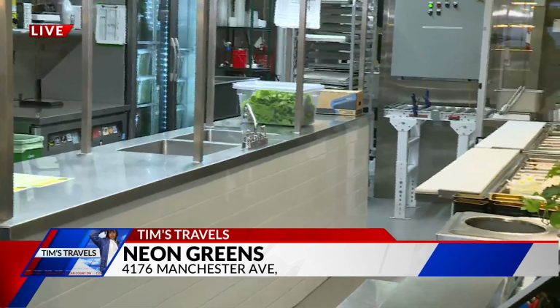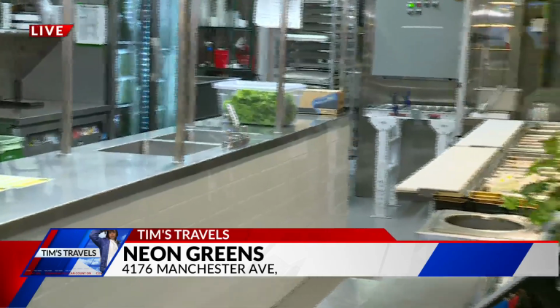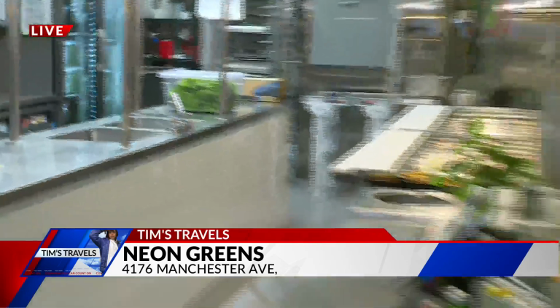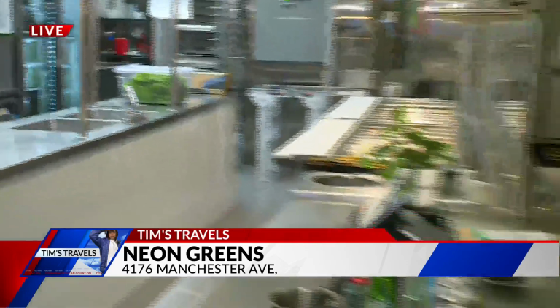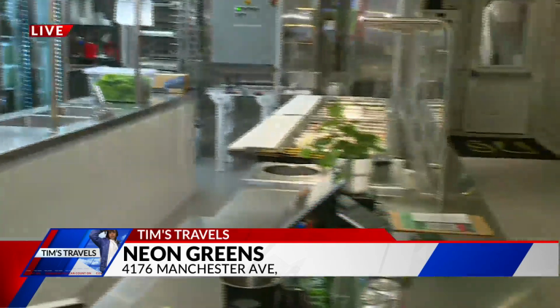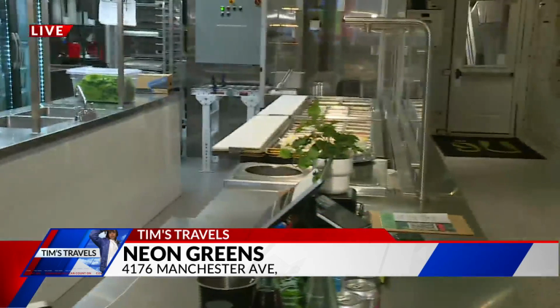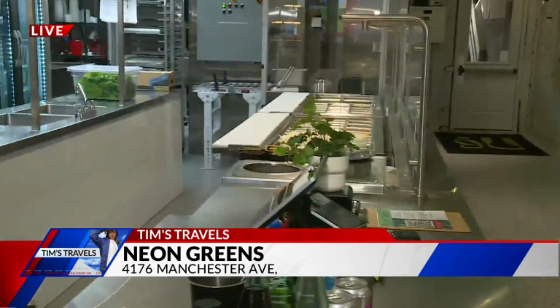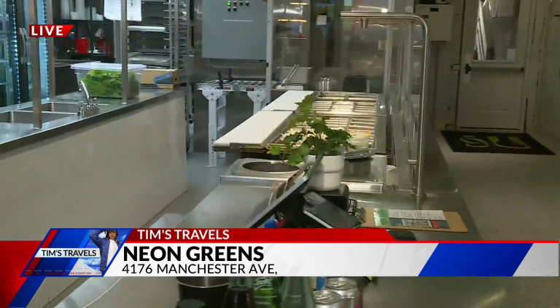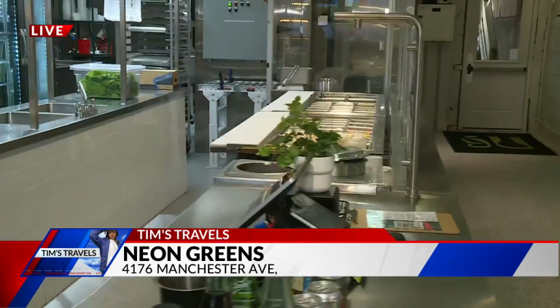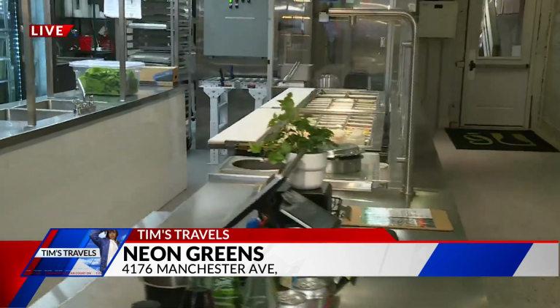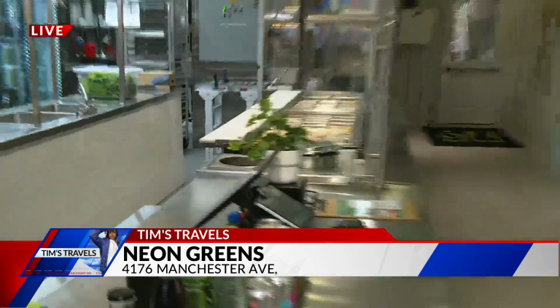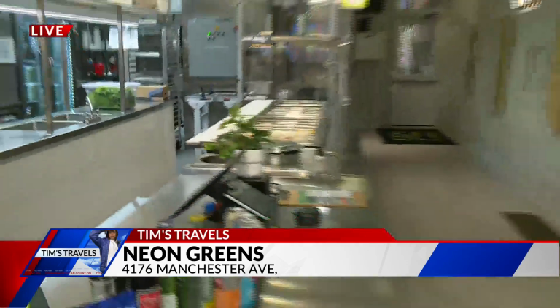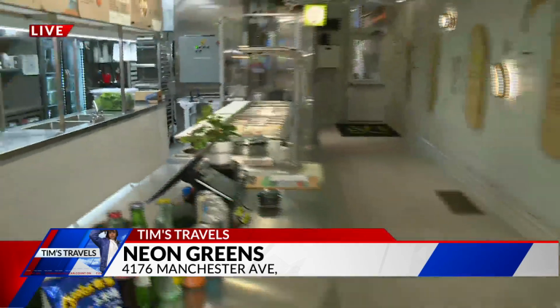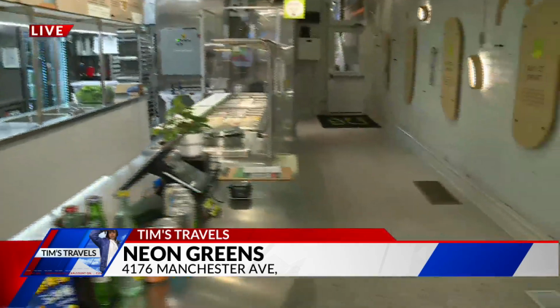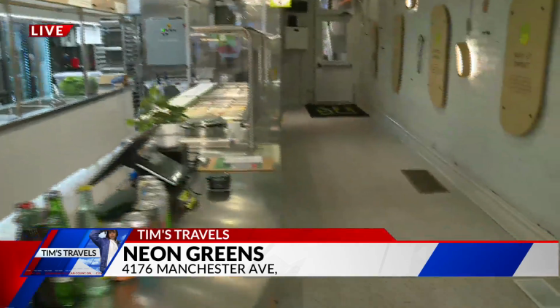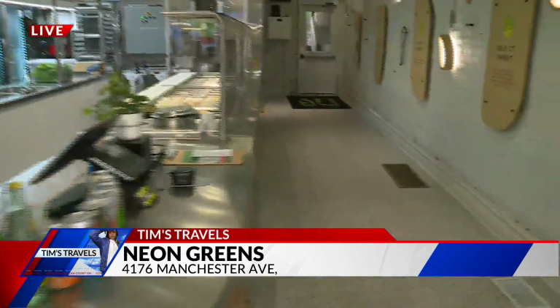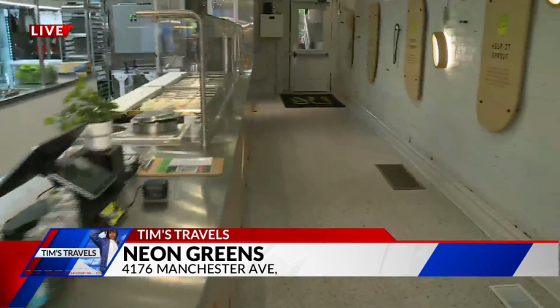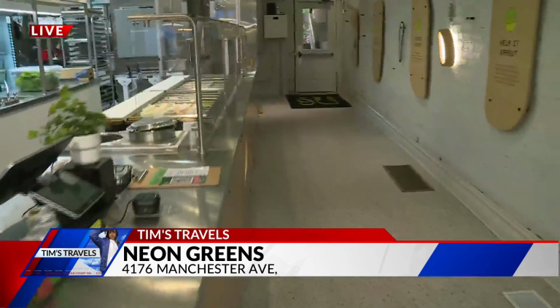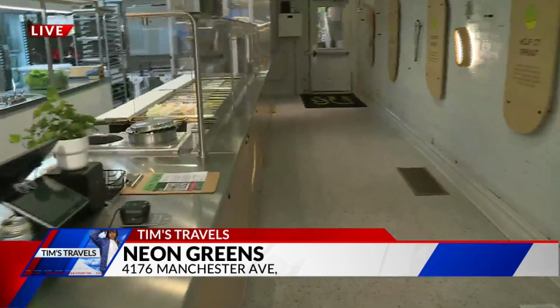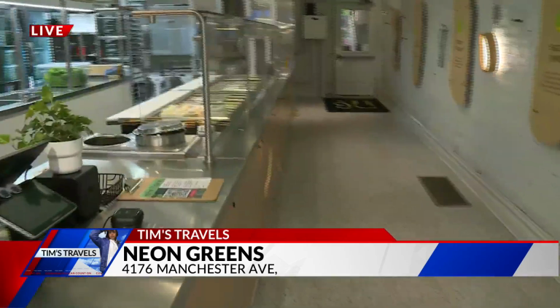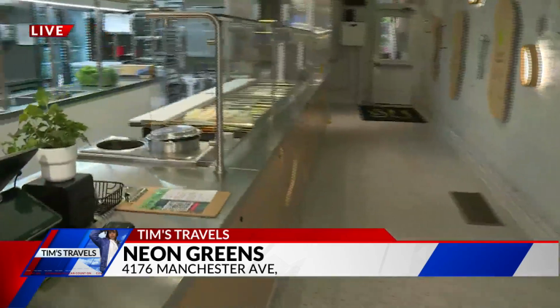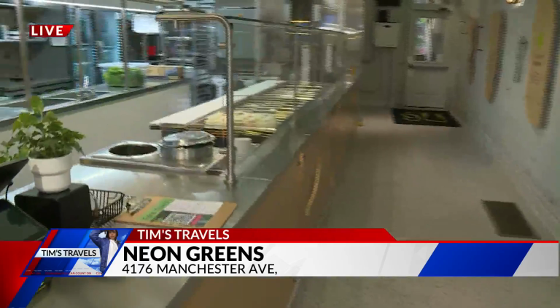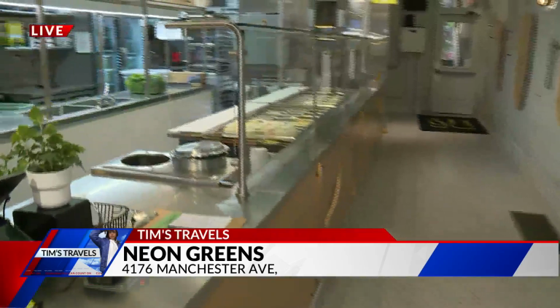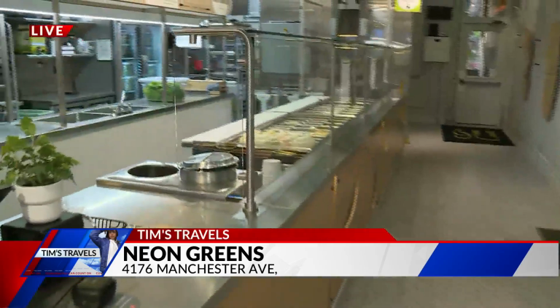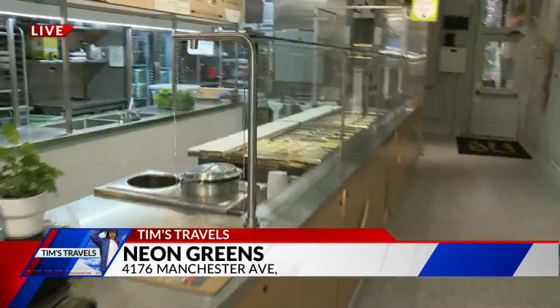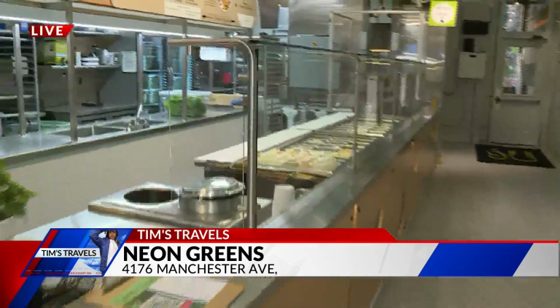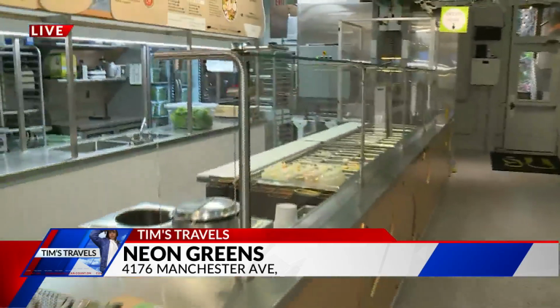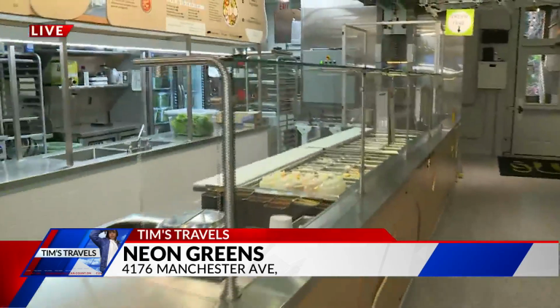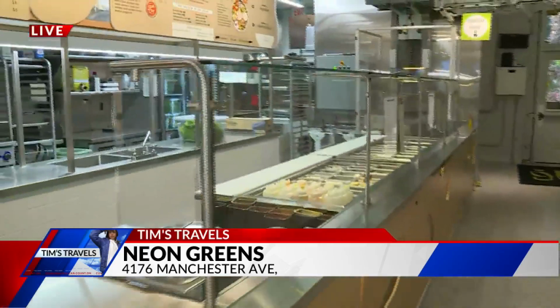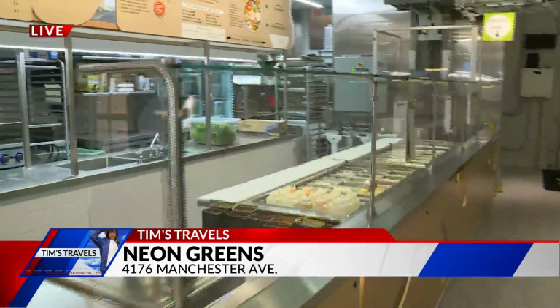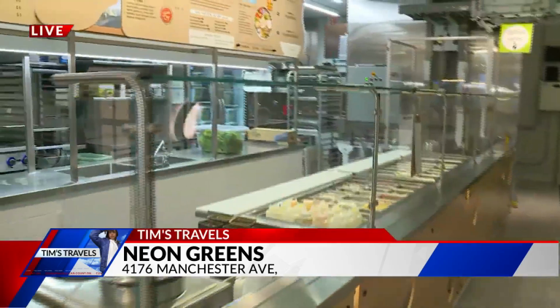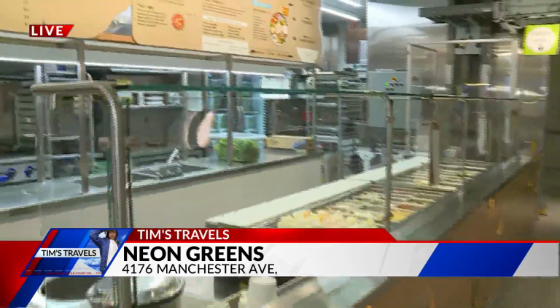I bet the response has been amazing. It's been incredible. People really want to know where their food comes from.